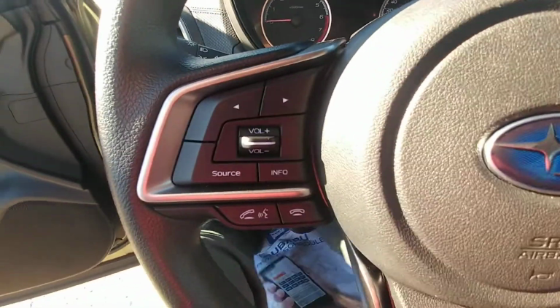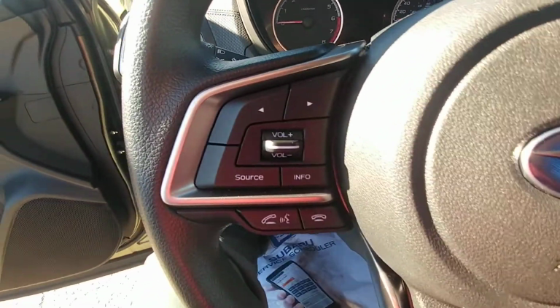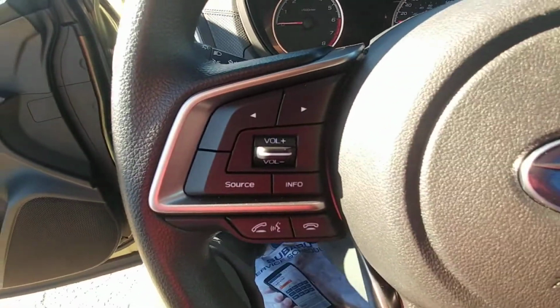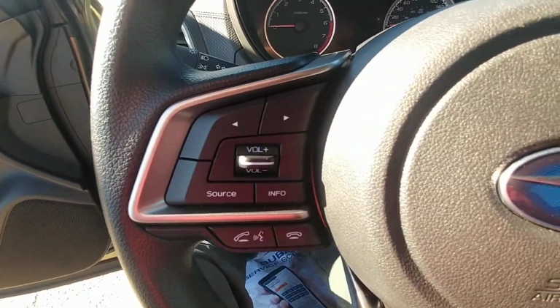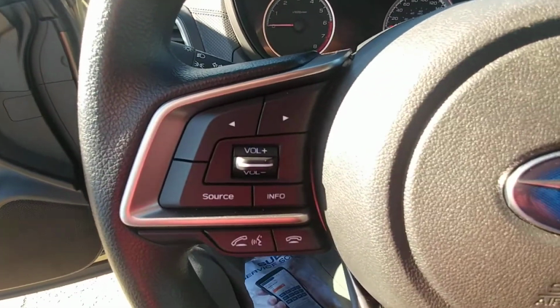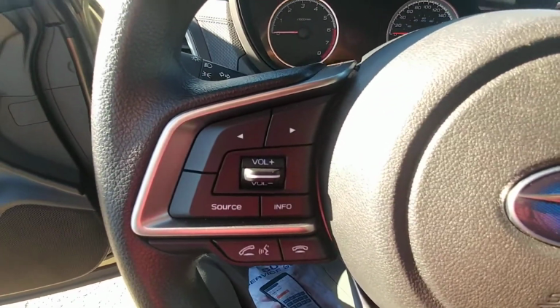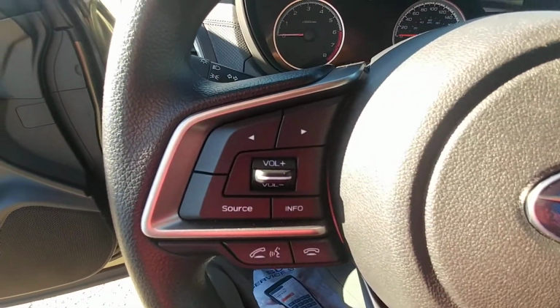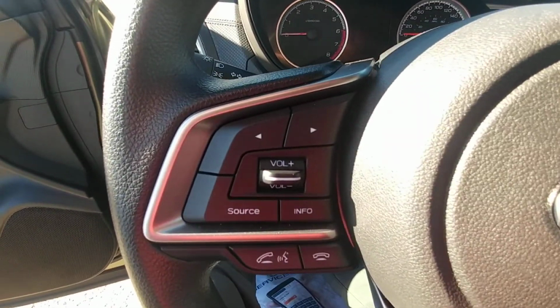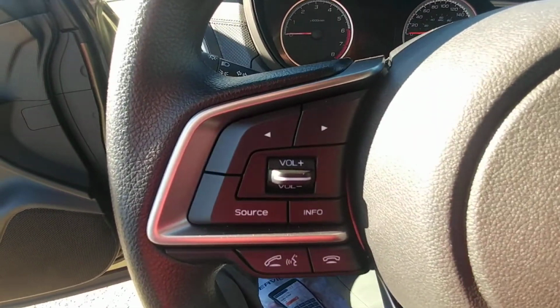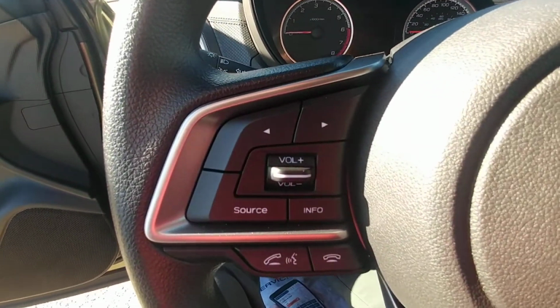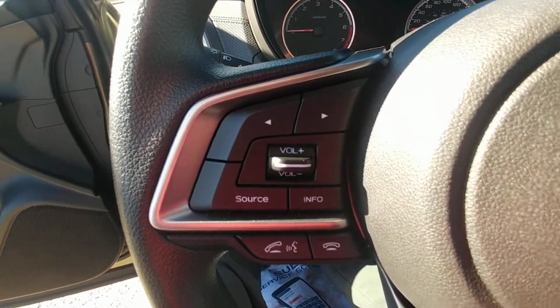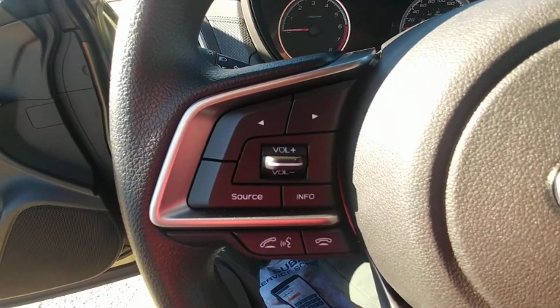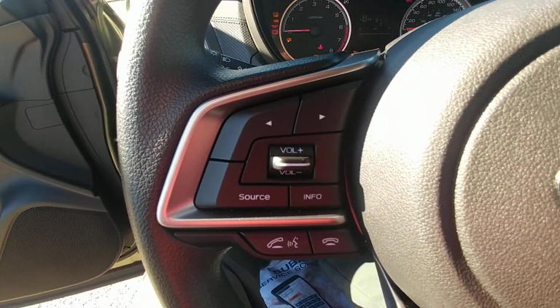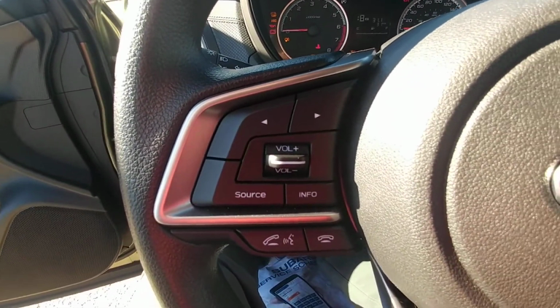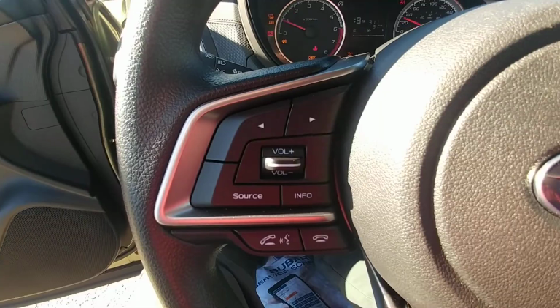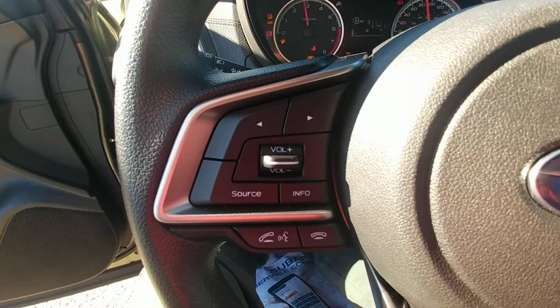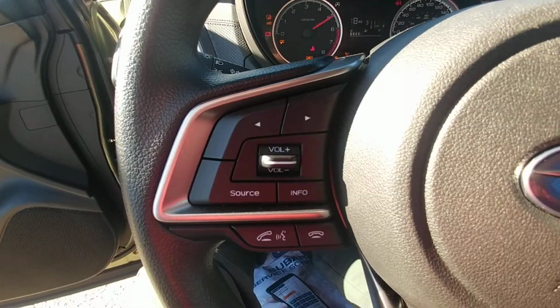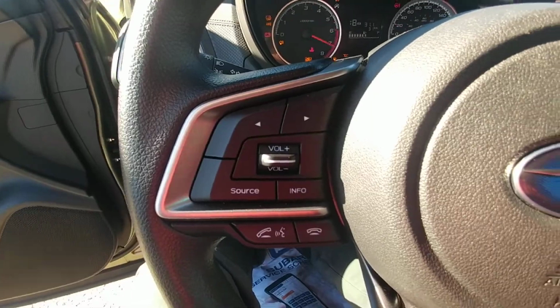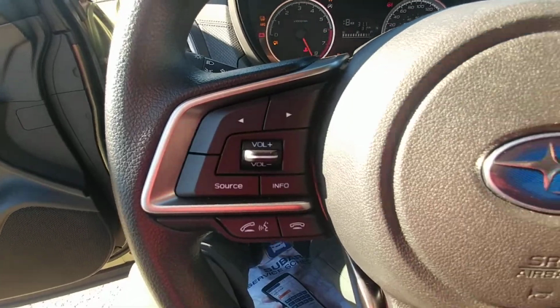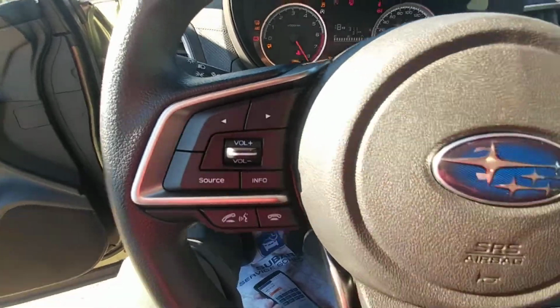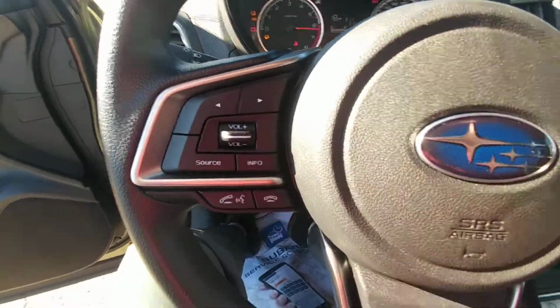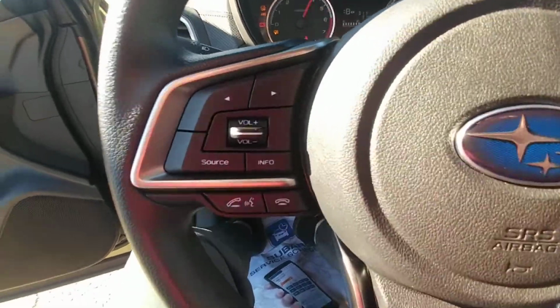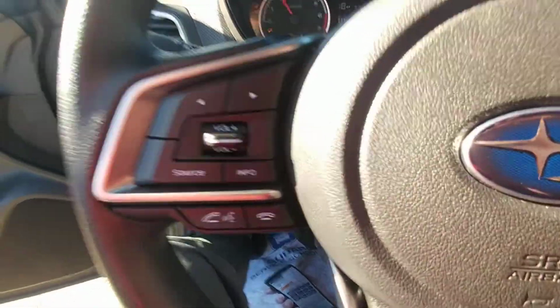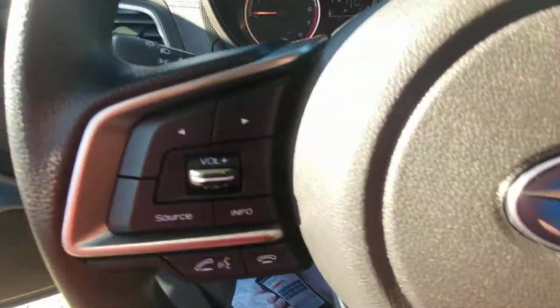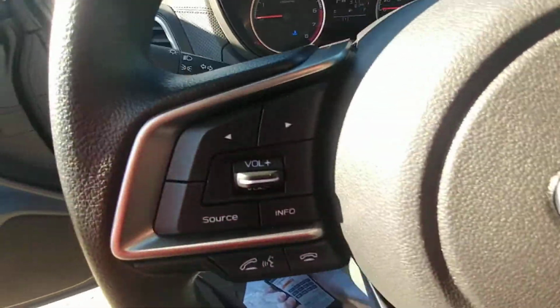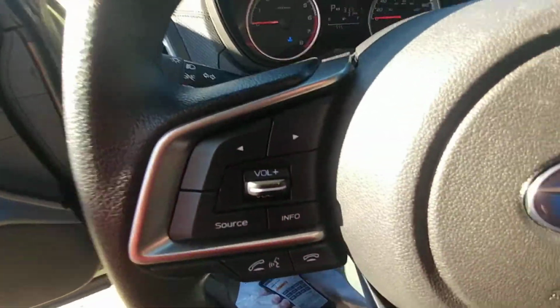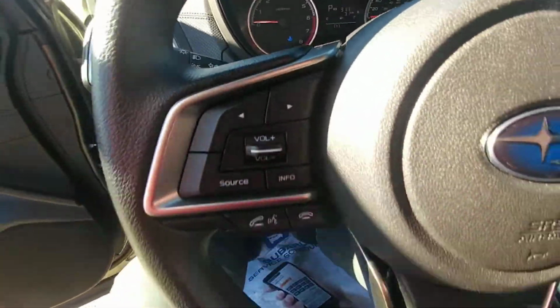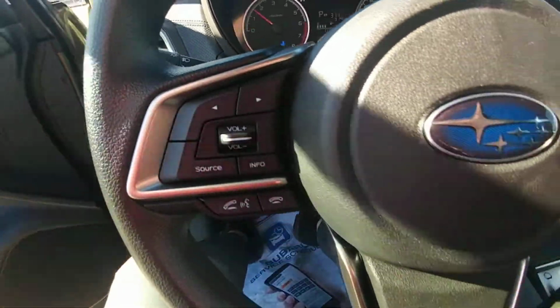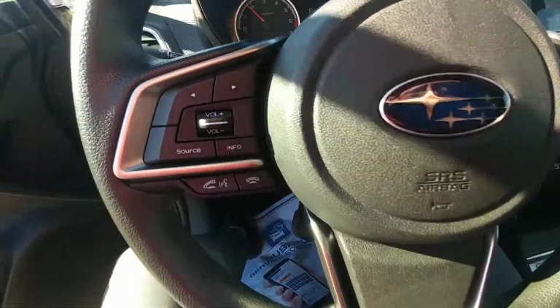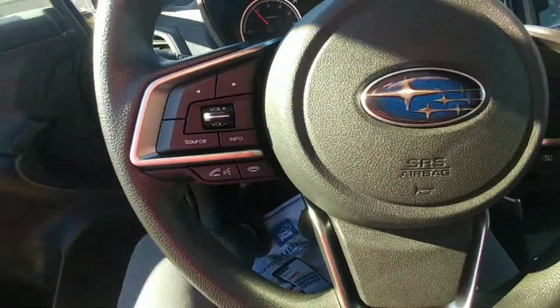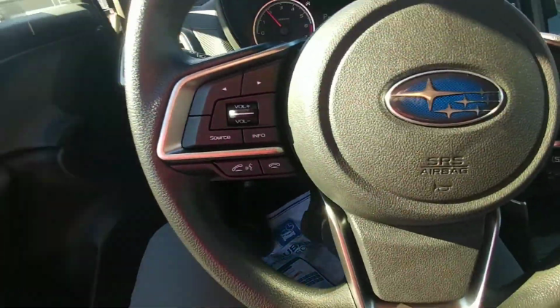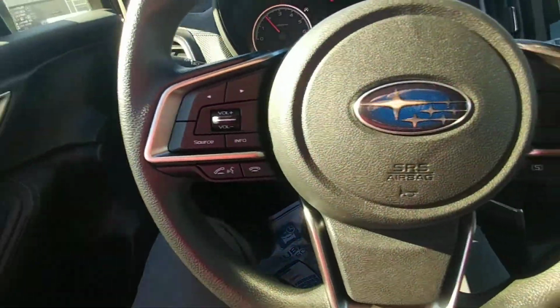On the left-hand side of the steering wheel, we have Bluetooth and audio controls. You can make and take calls, and control the volume of calls and music.